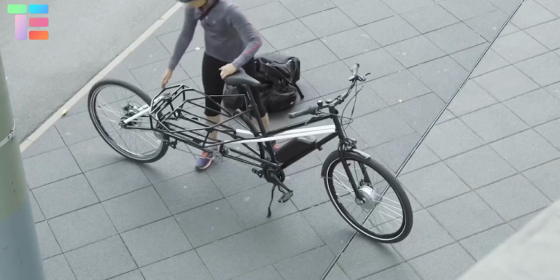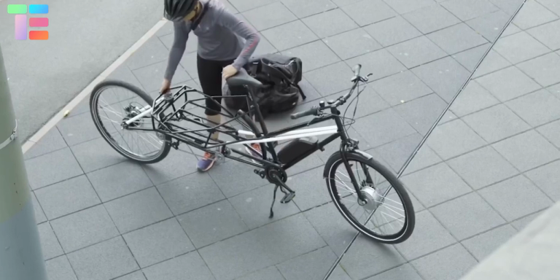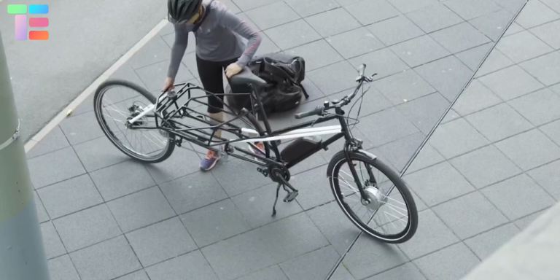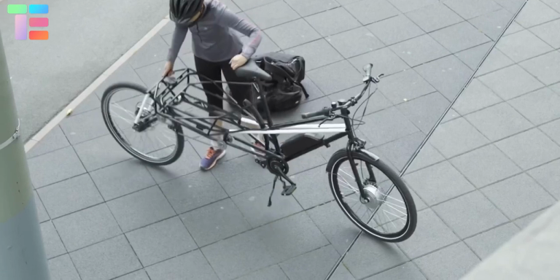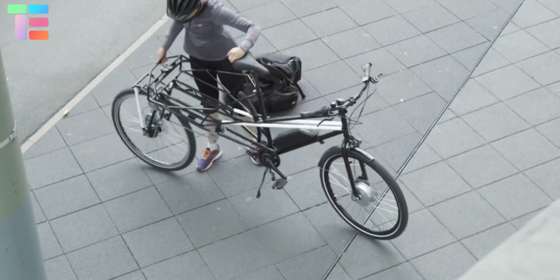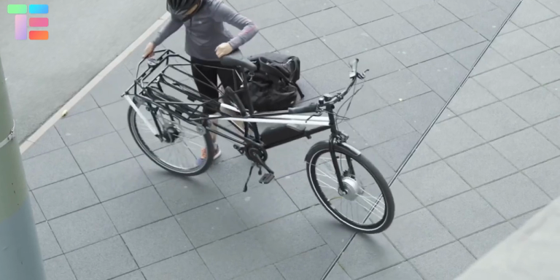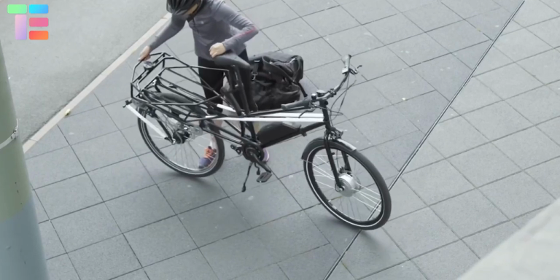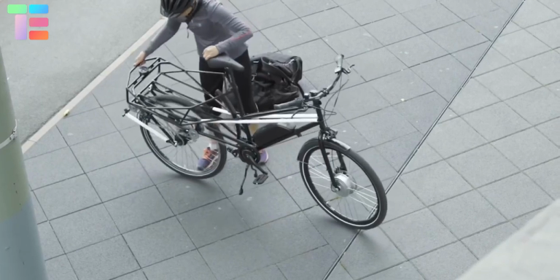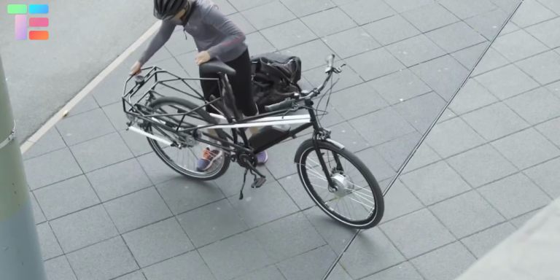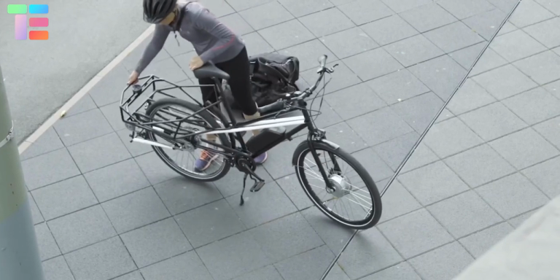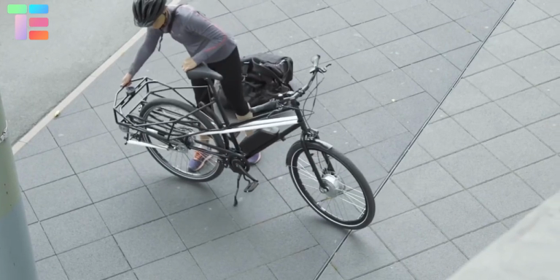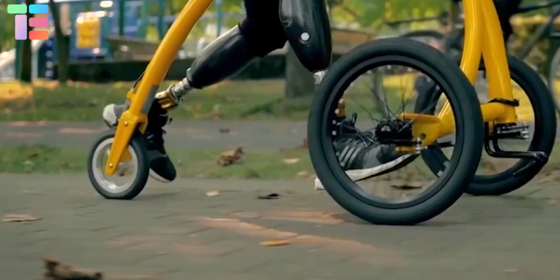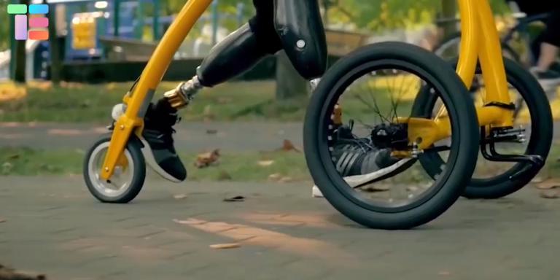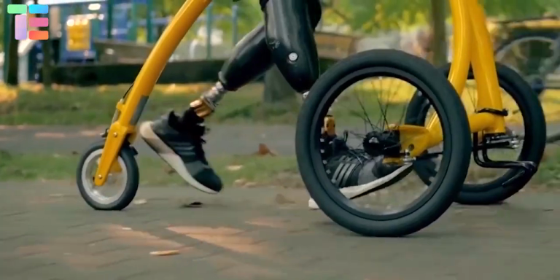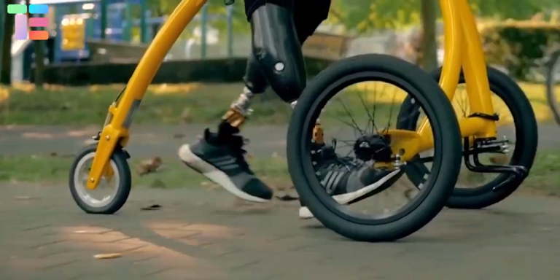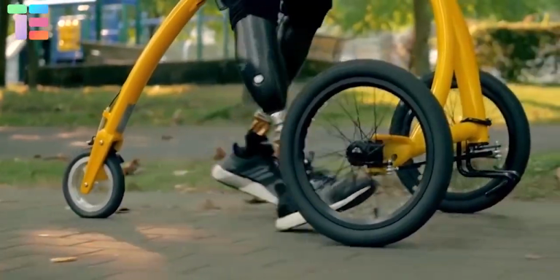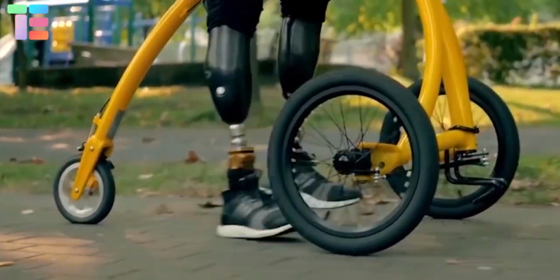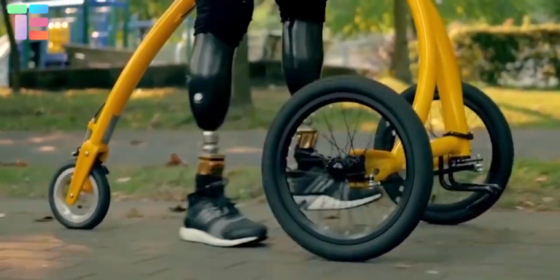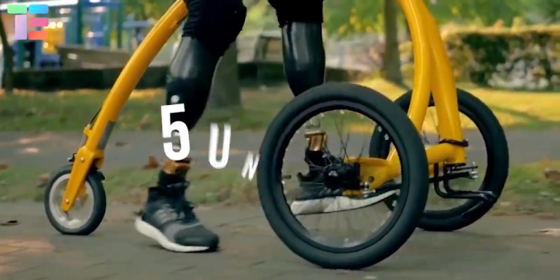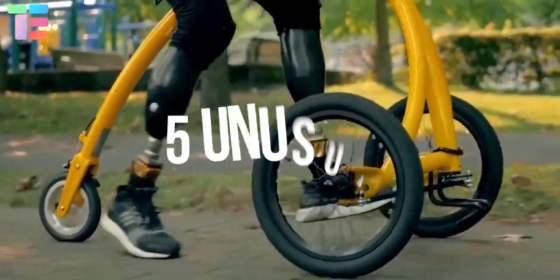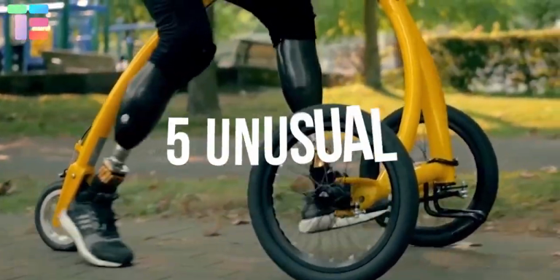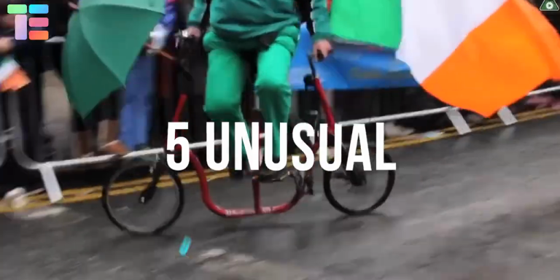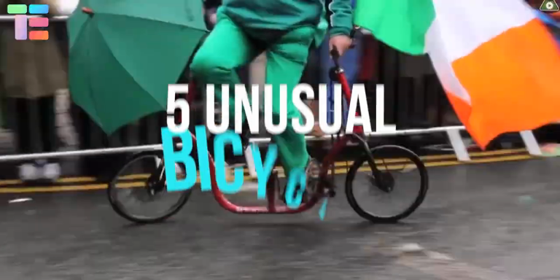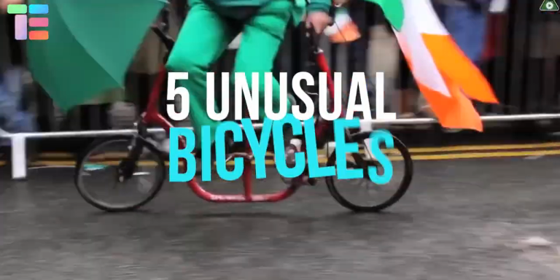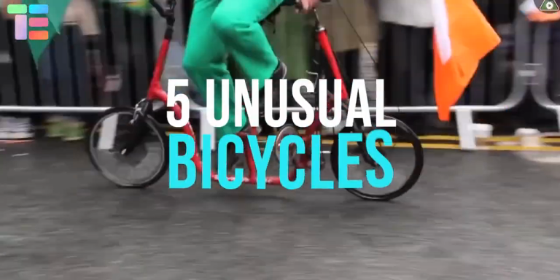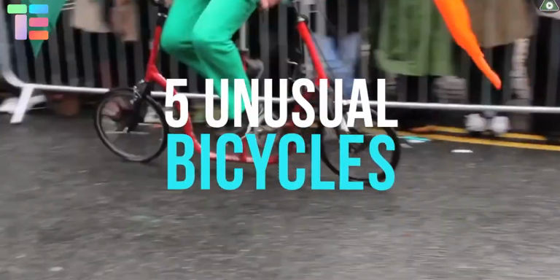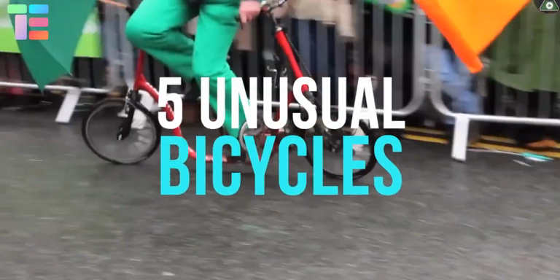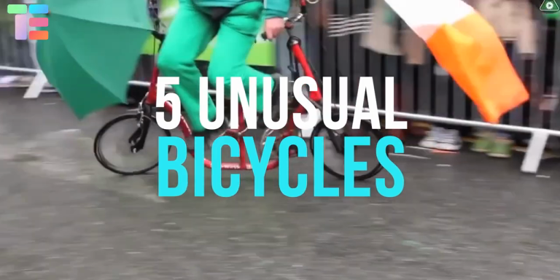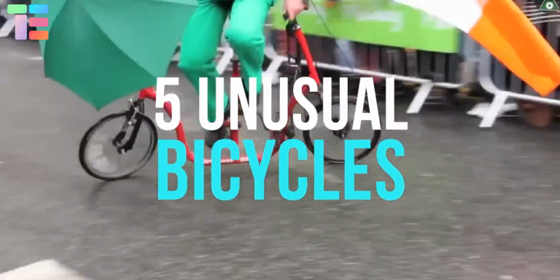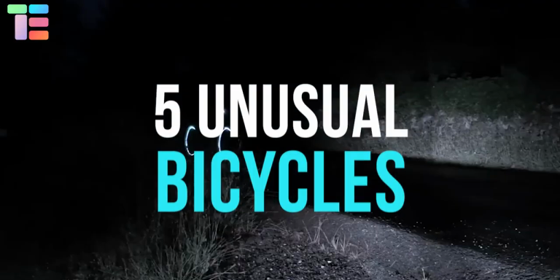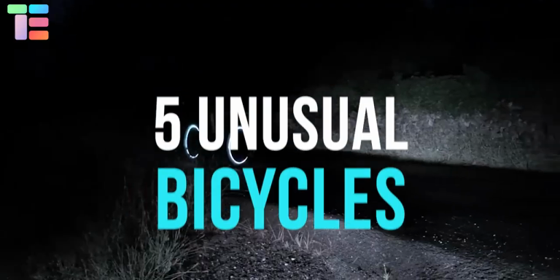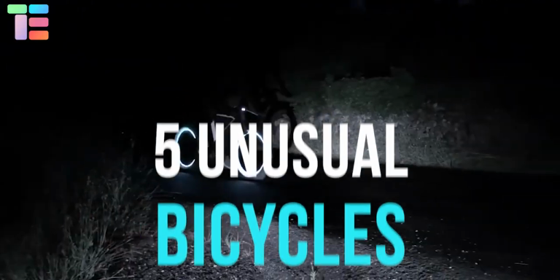In this video we will show you the top five unusual bicycles which are really fantastic.